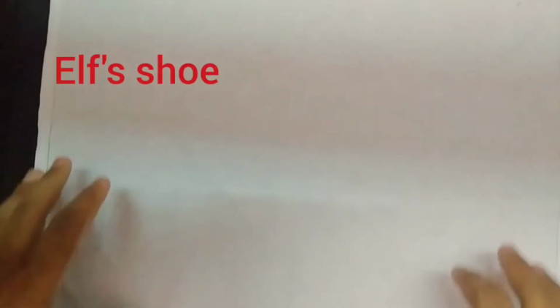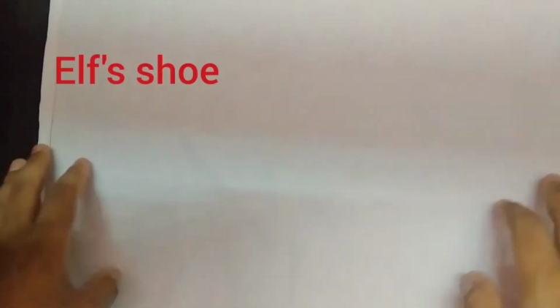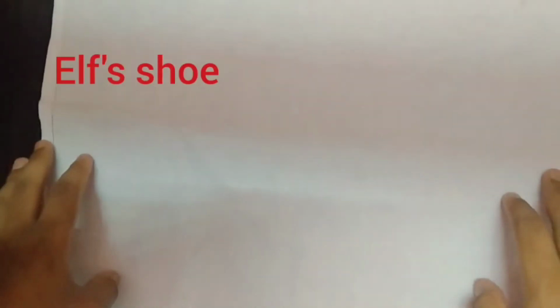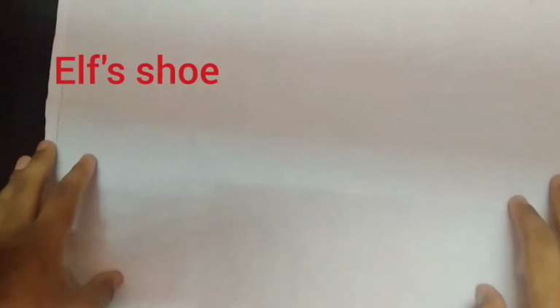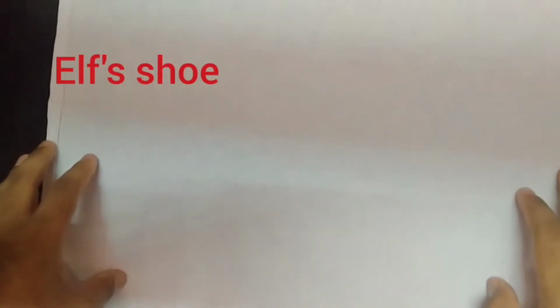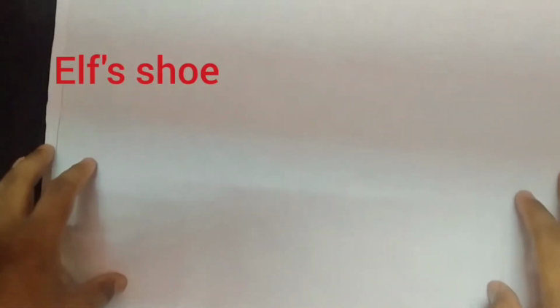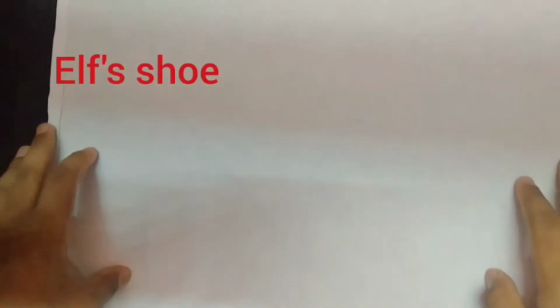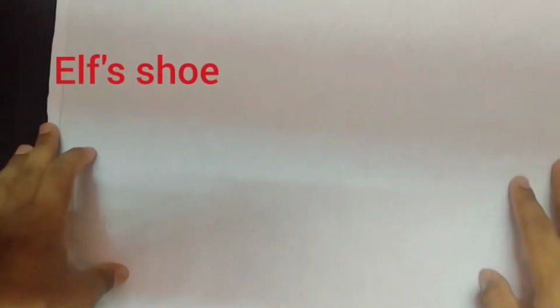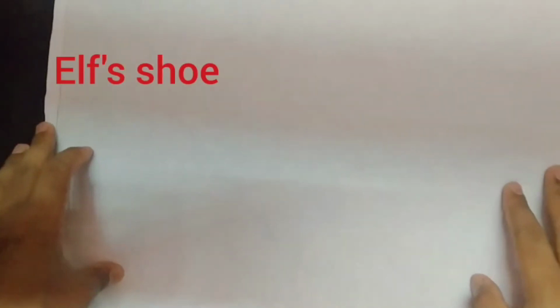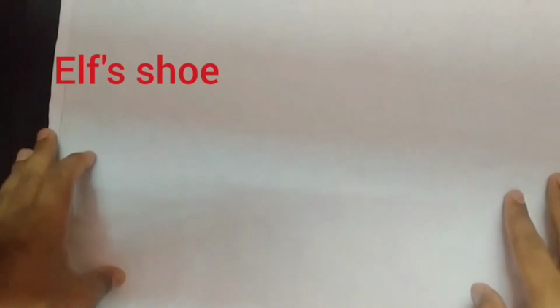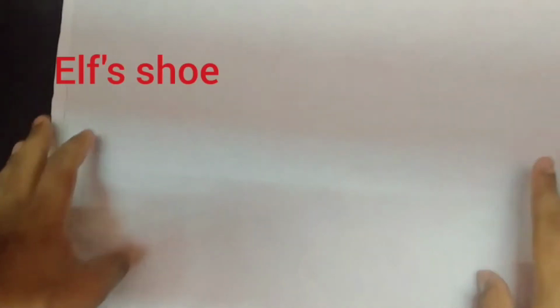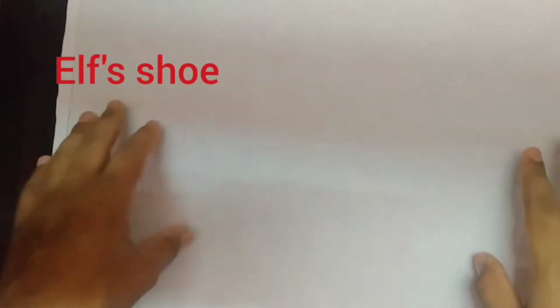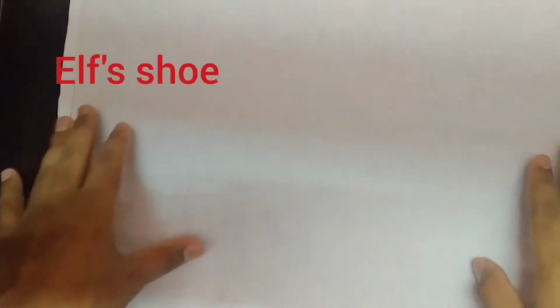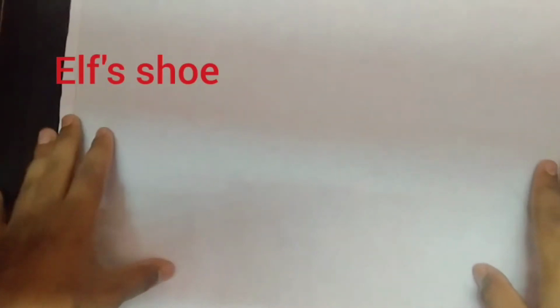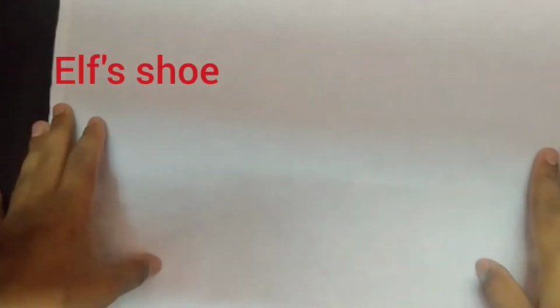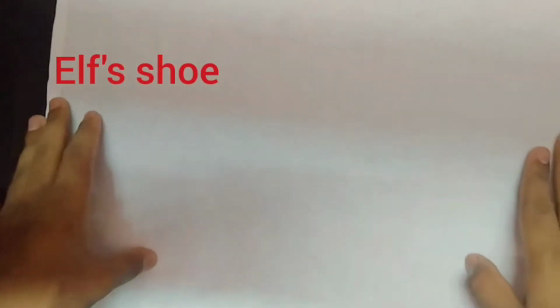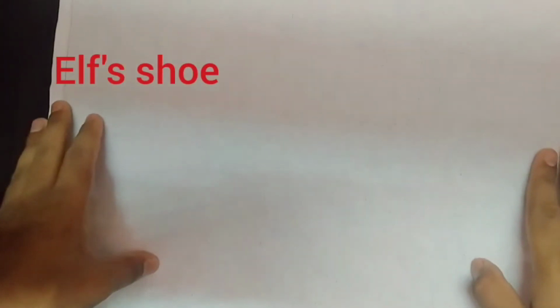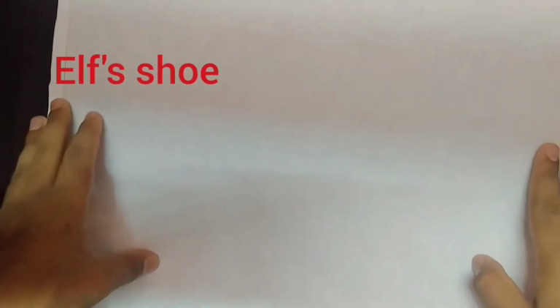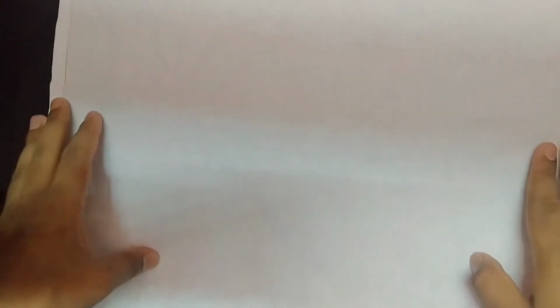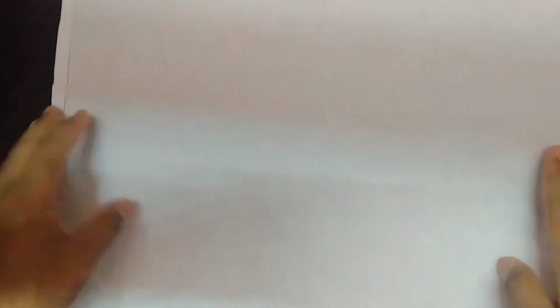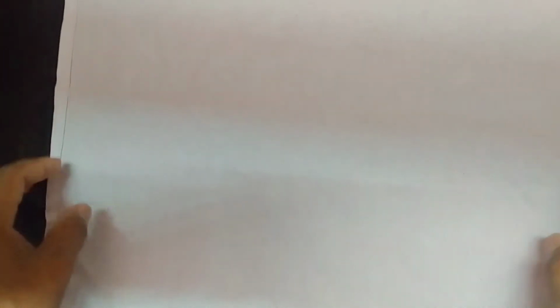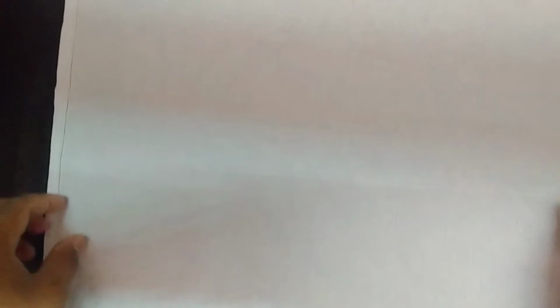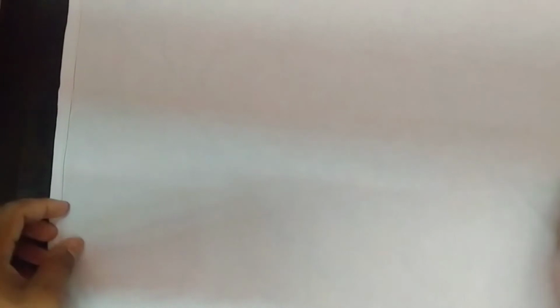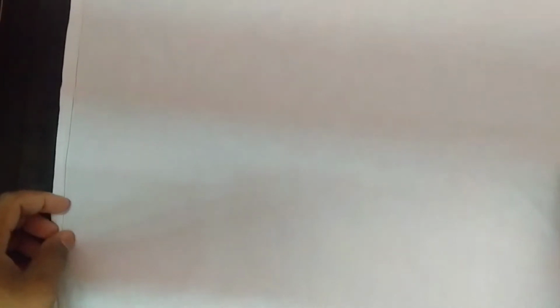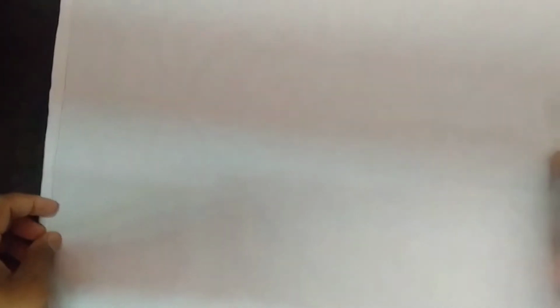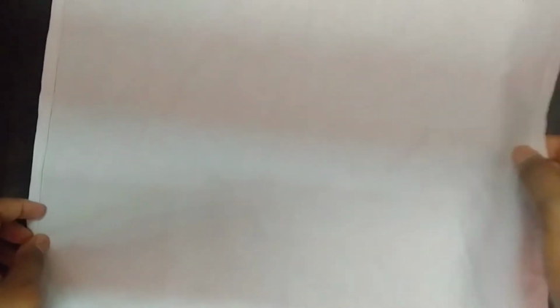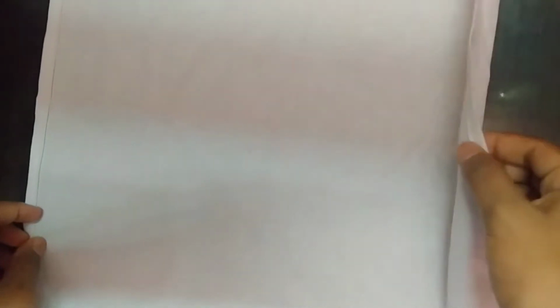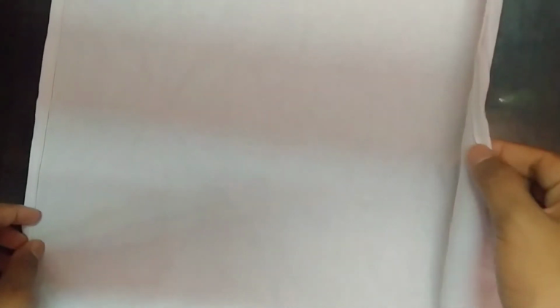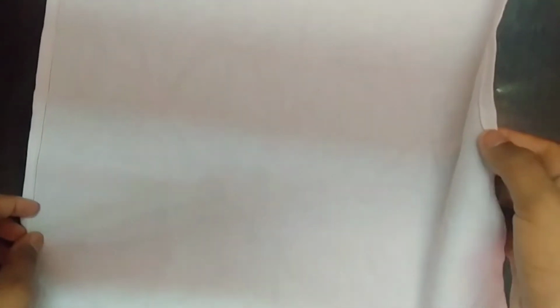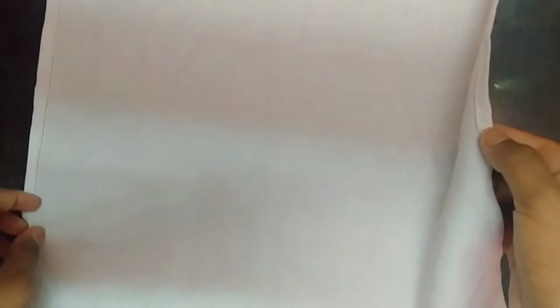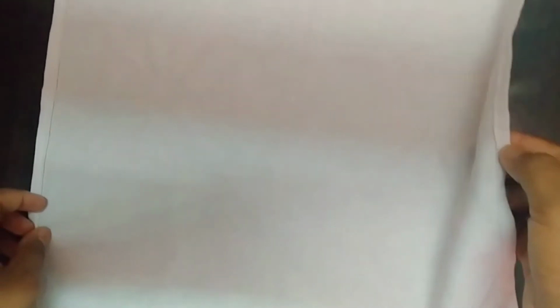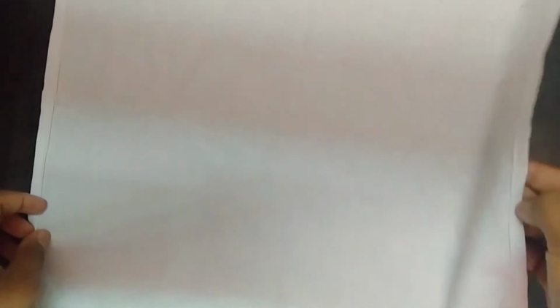We are going to make L's shoe. First of all, place the napkin on a flat surface and make sure that the stitch side is towards you.